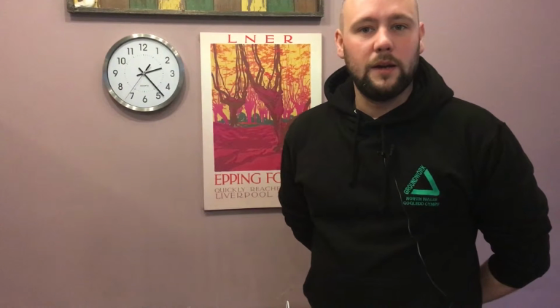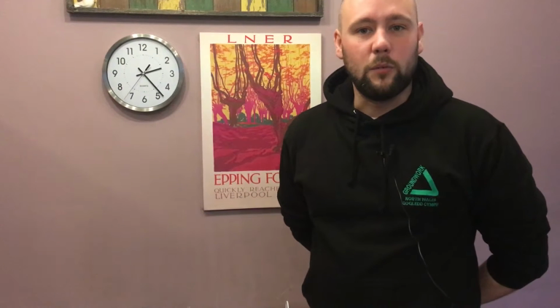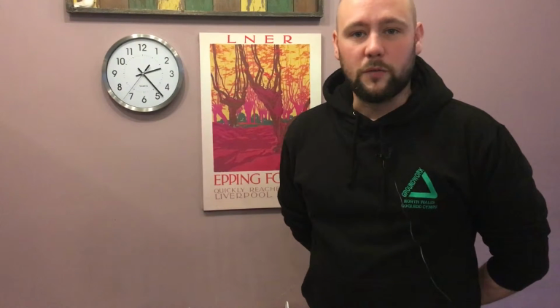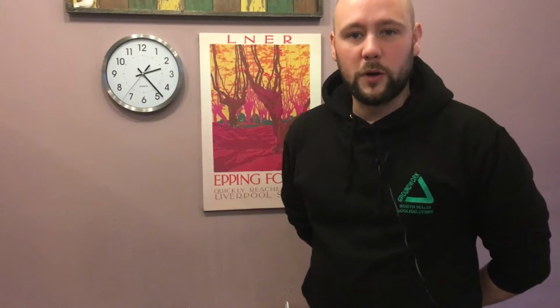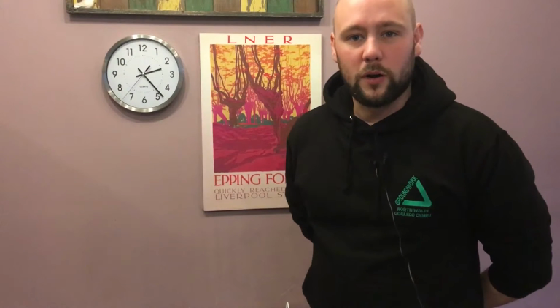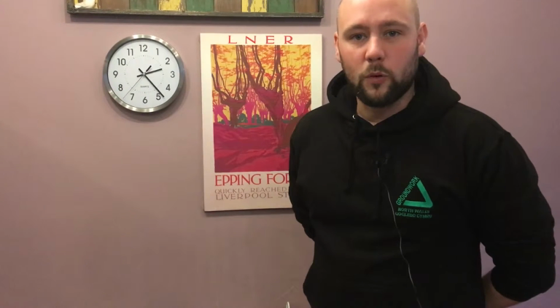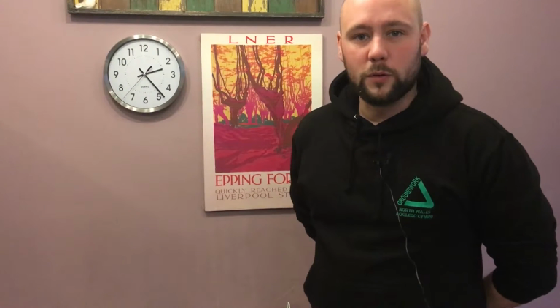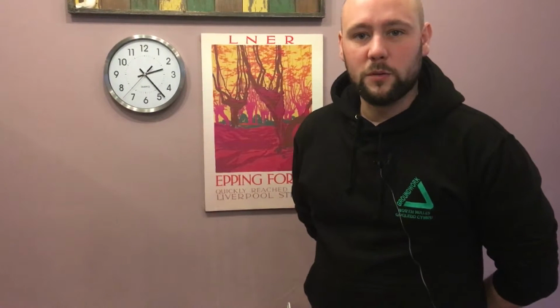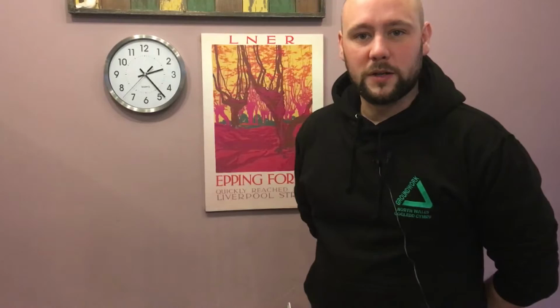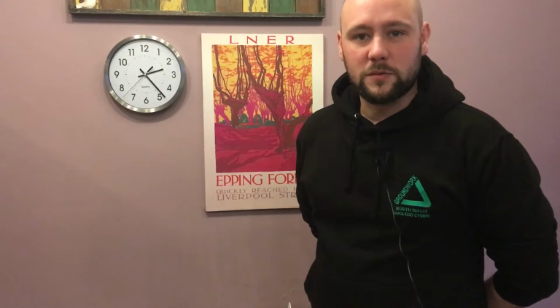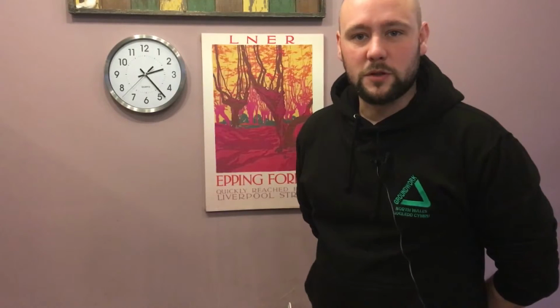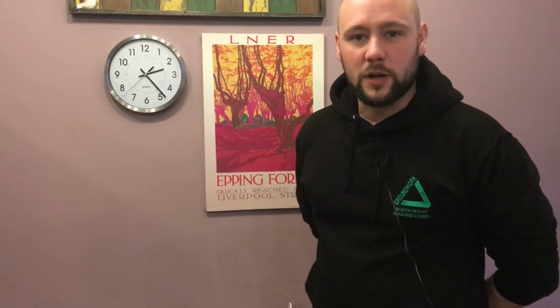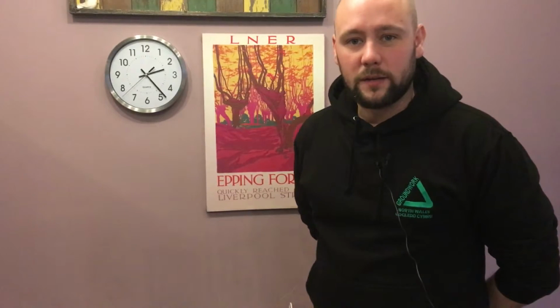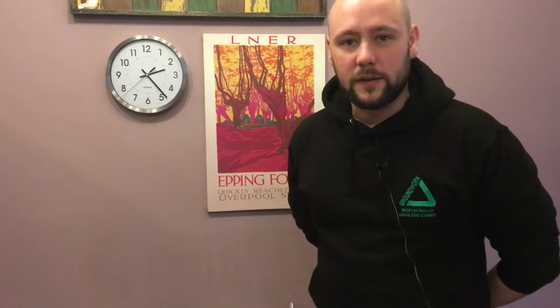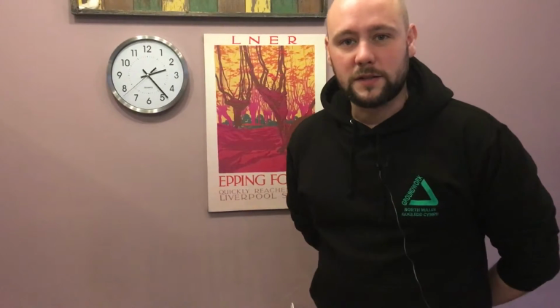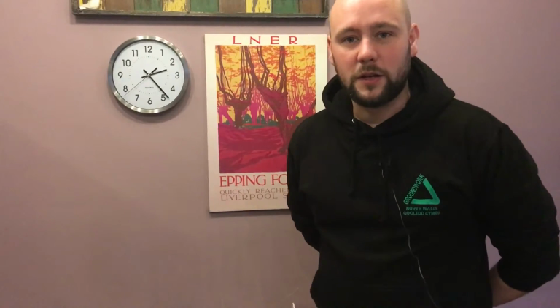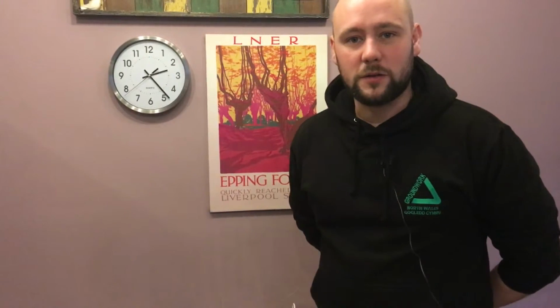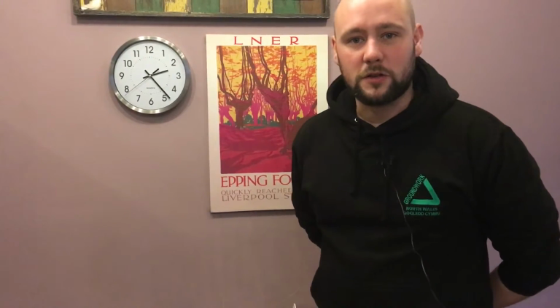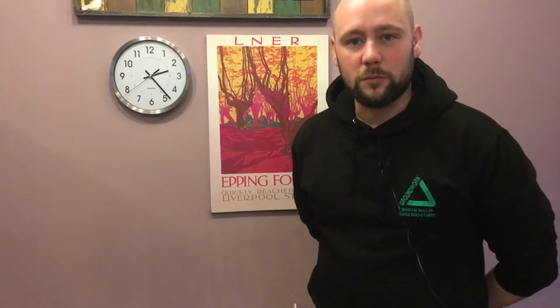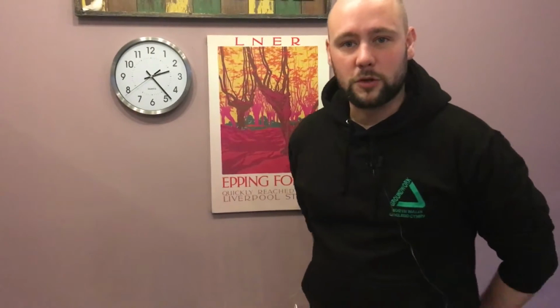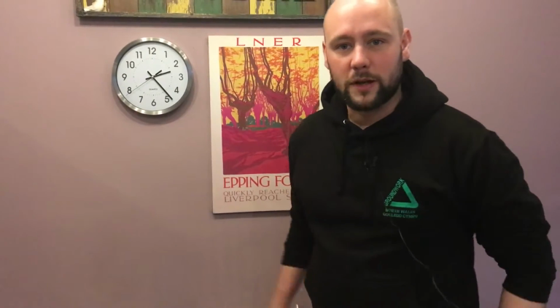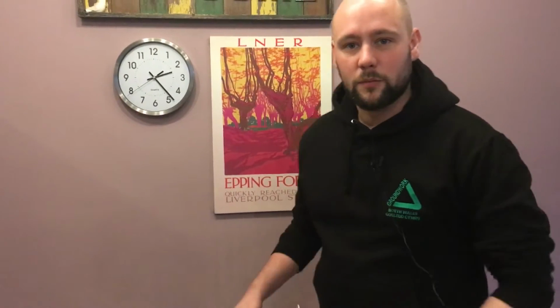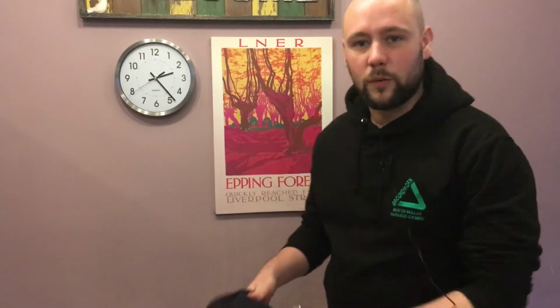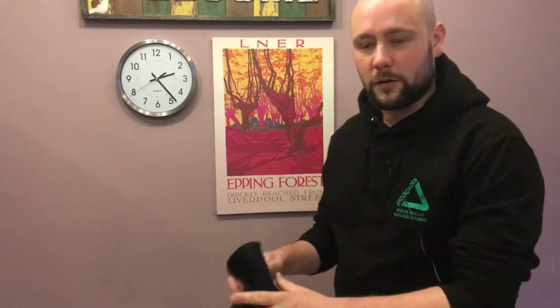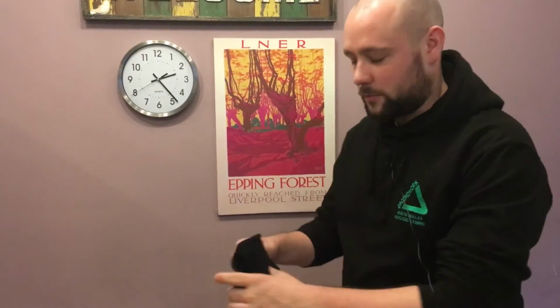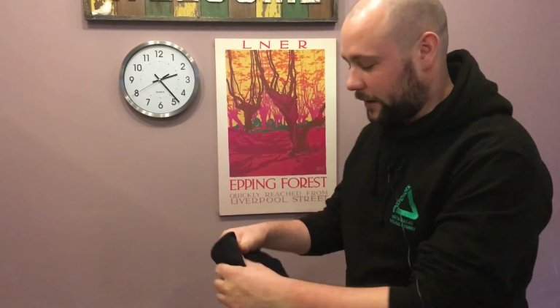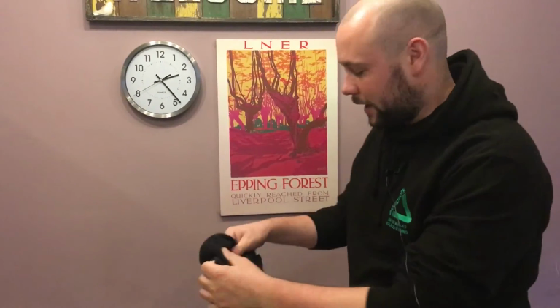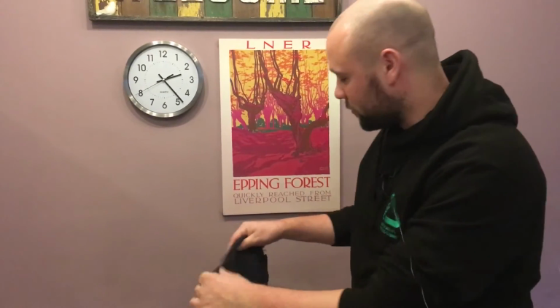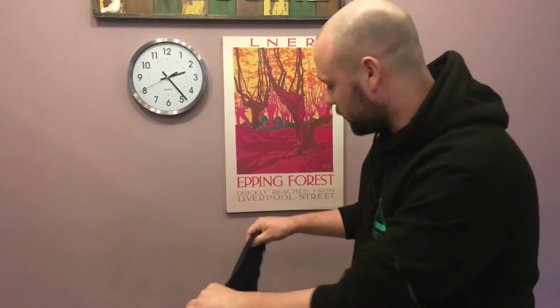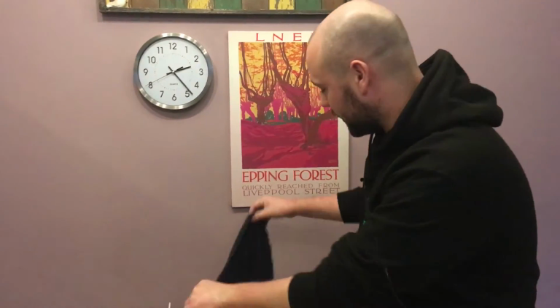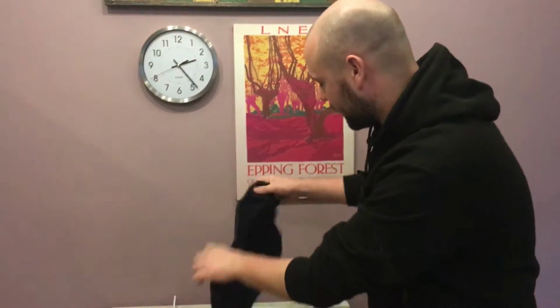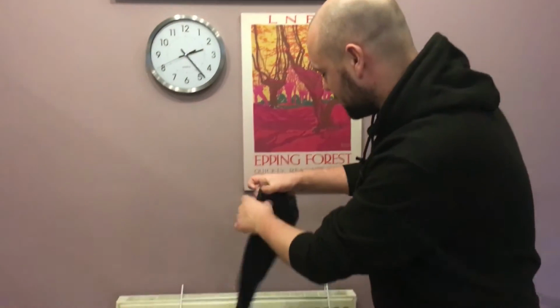When you've only got one or two items to dry, instead of using a tumble dryer, why not simply hang them on the radiator.